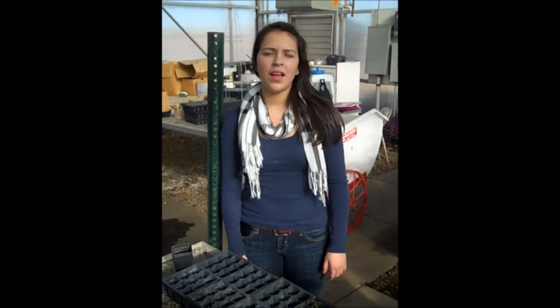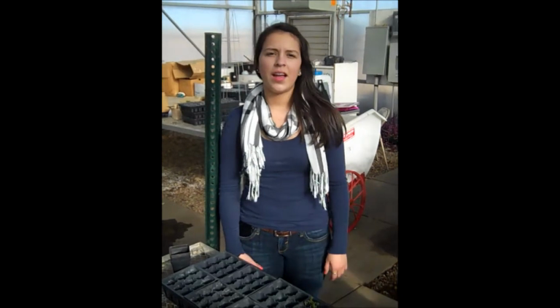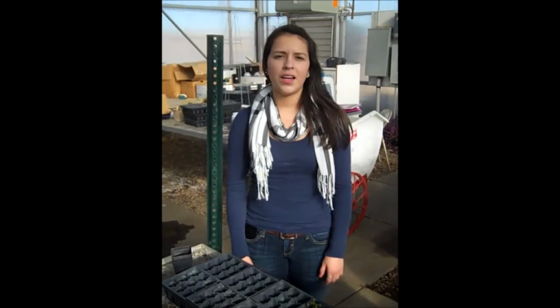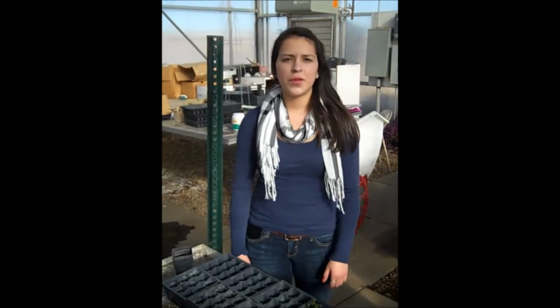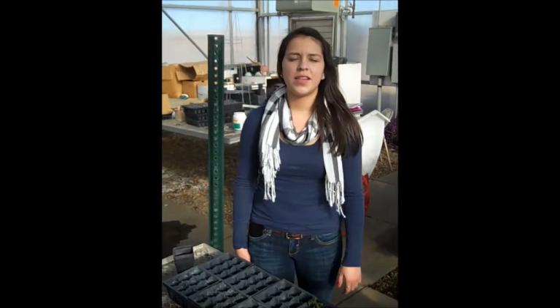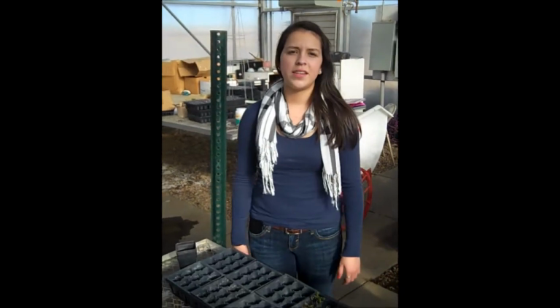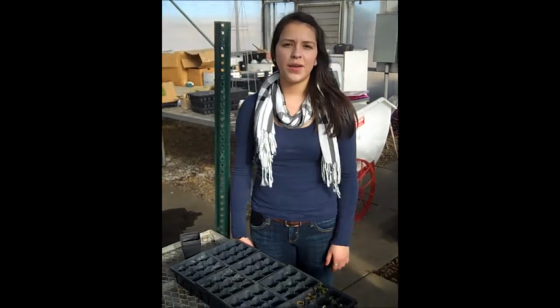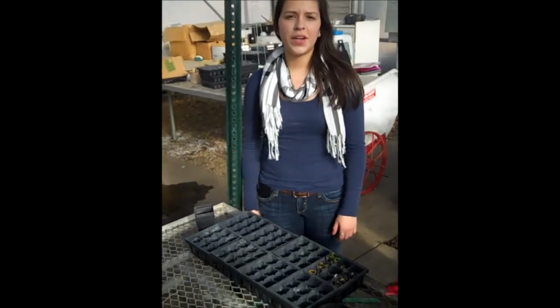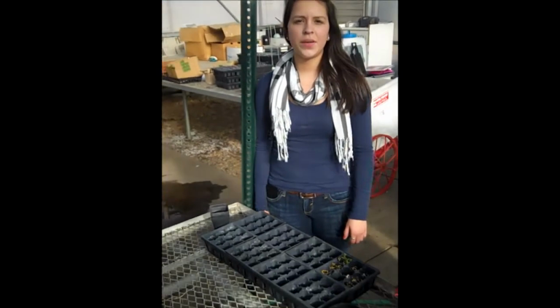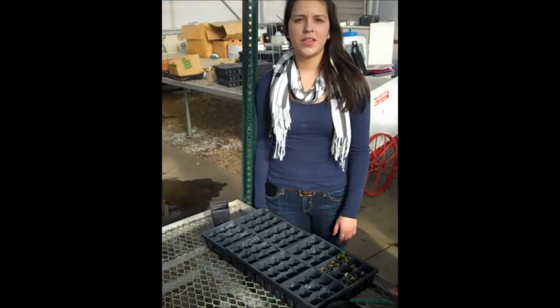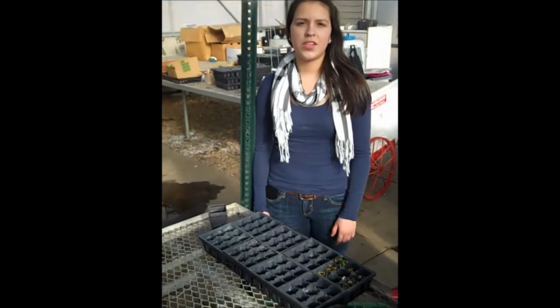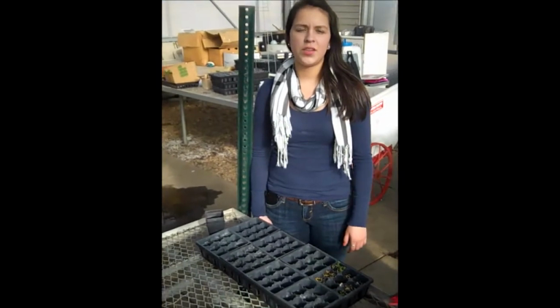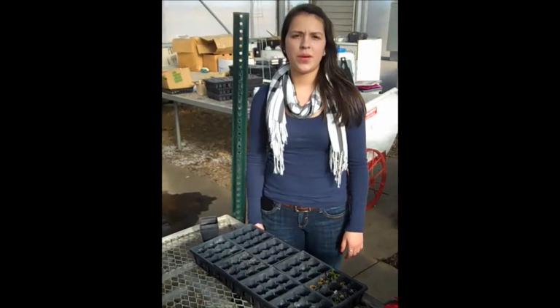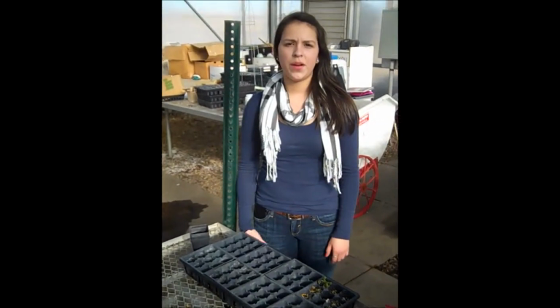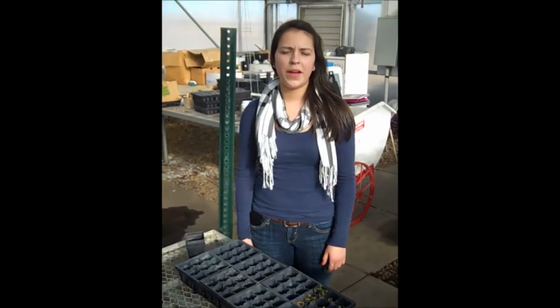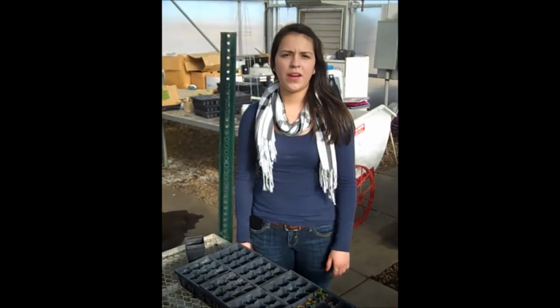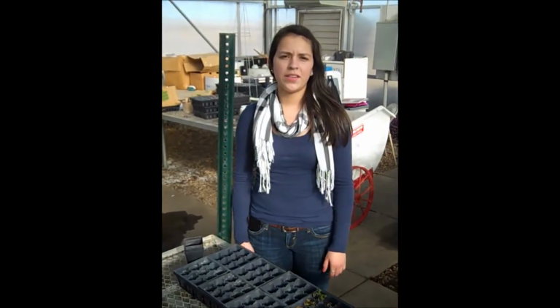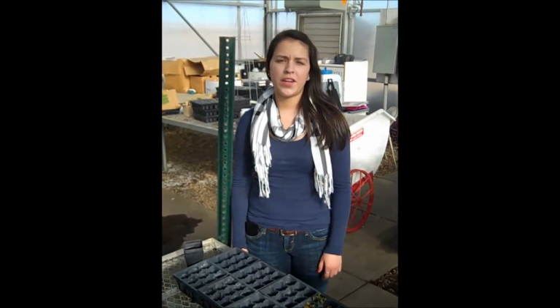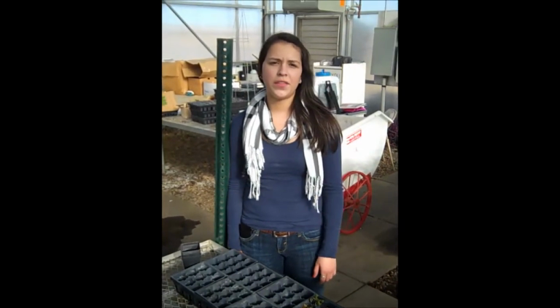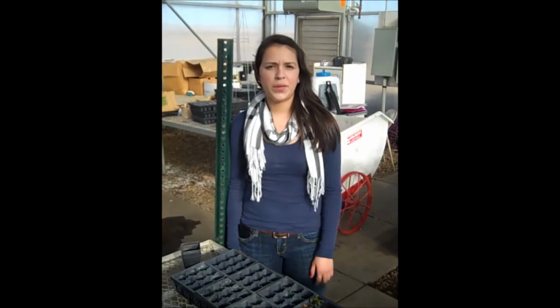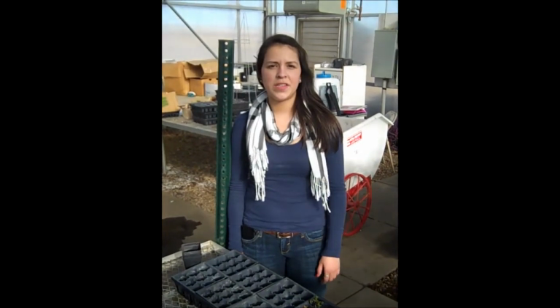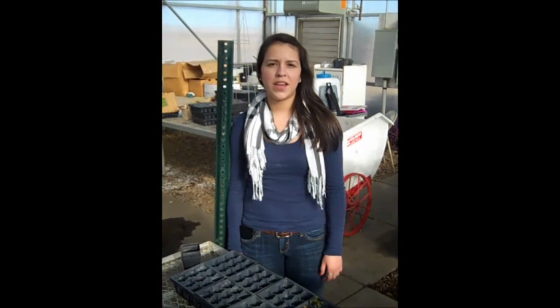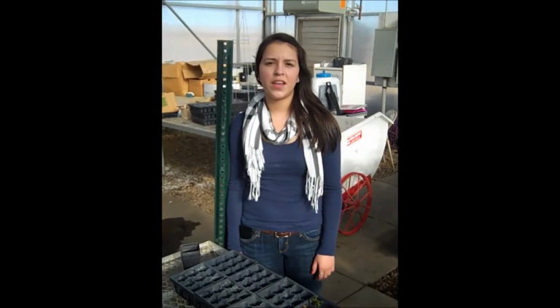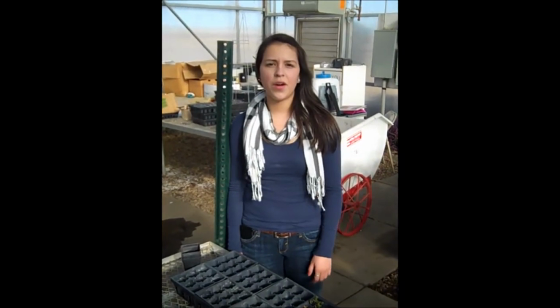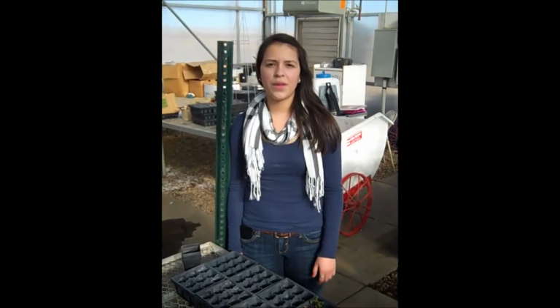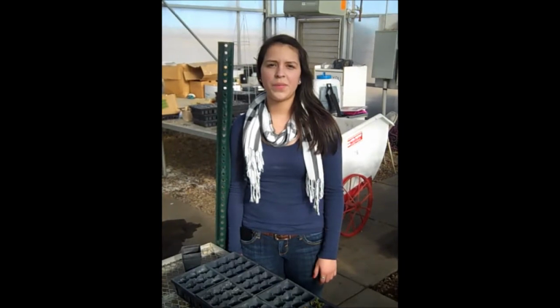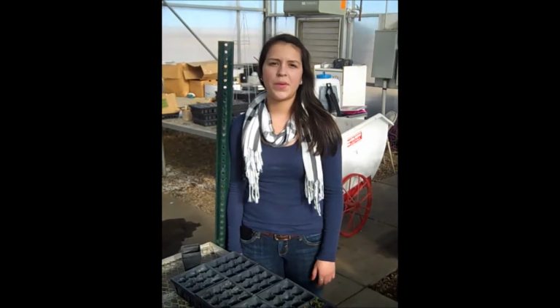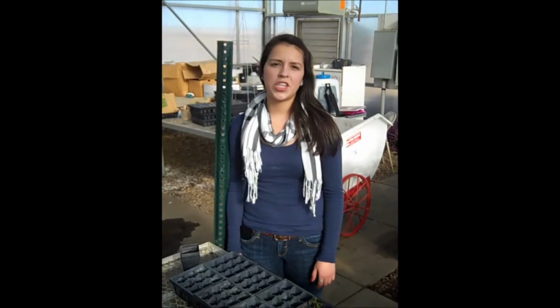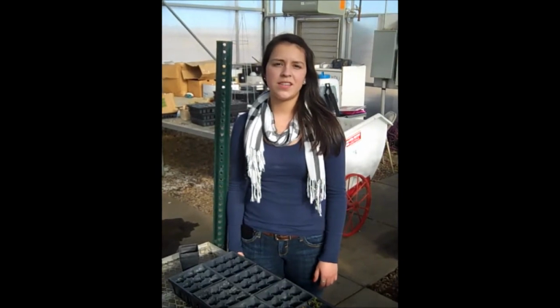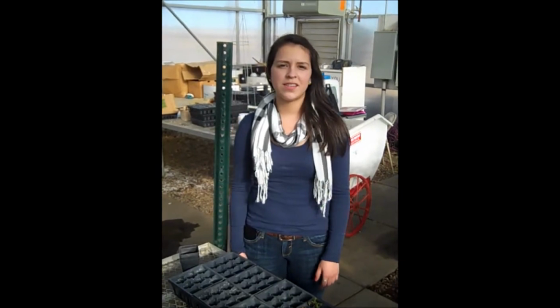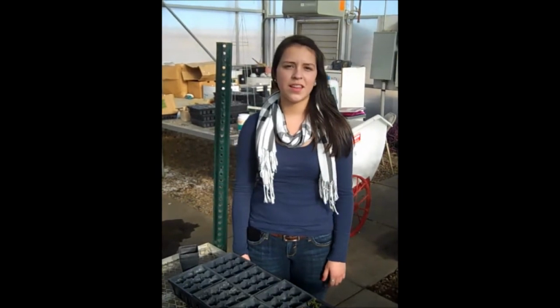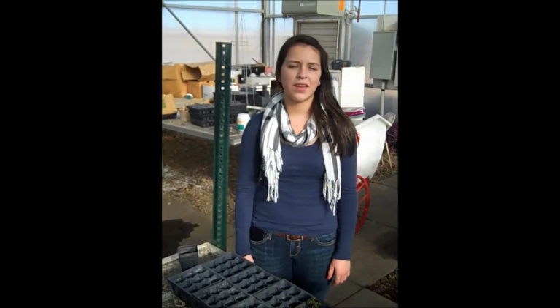Hi, I'm Olga, and today we are going to teach you about how to take care of your own poinsettia, all the way from preparation to selling them.